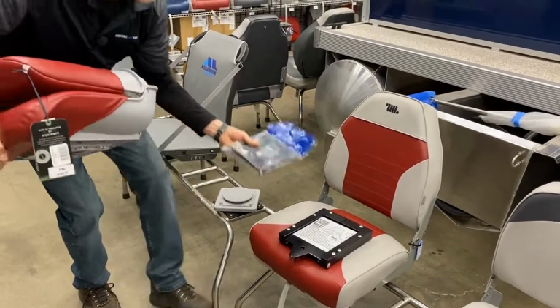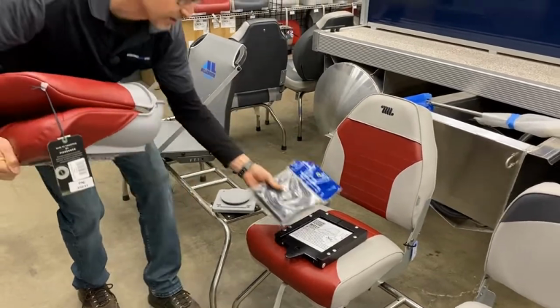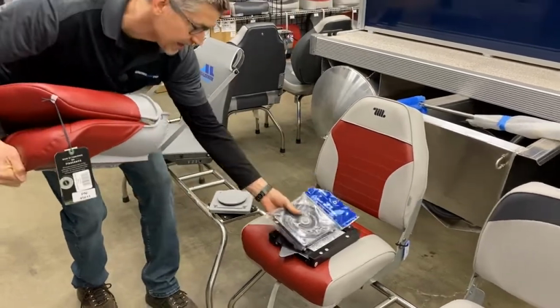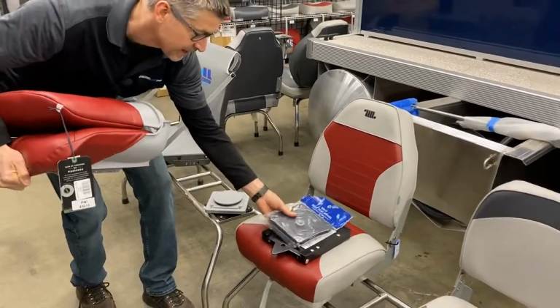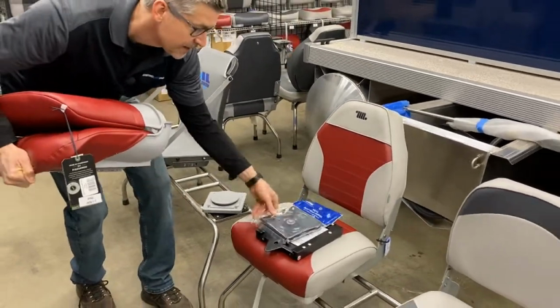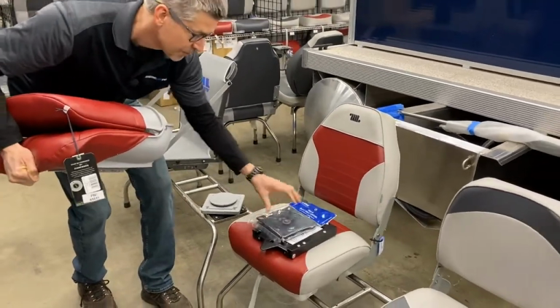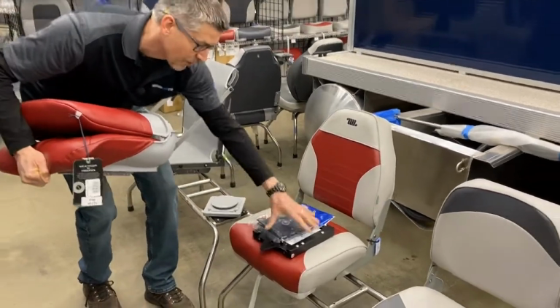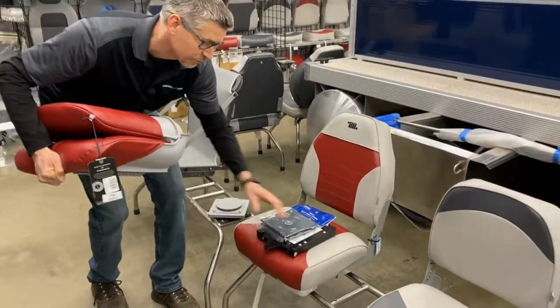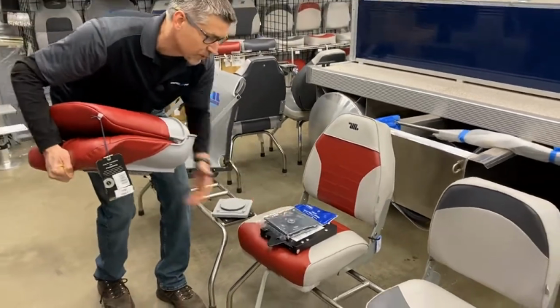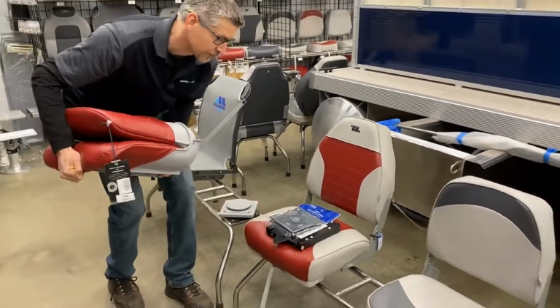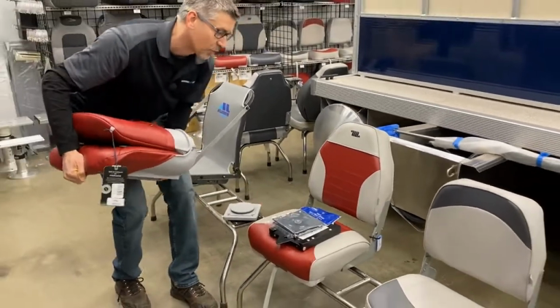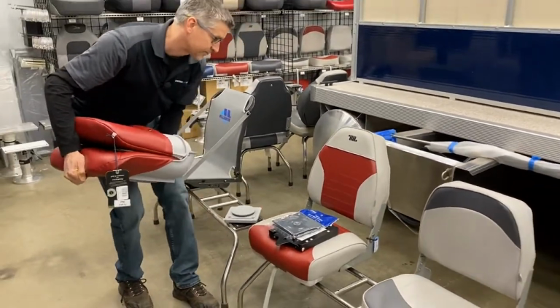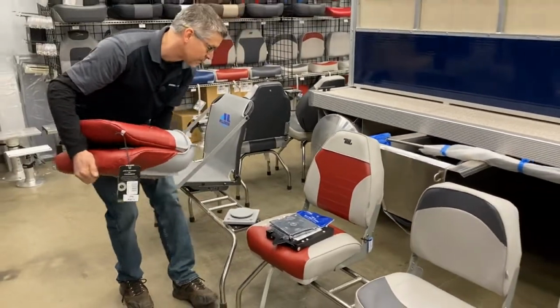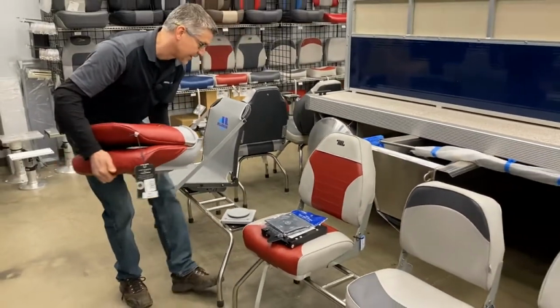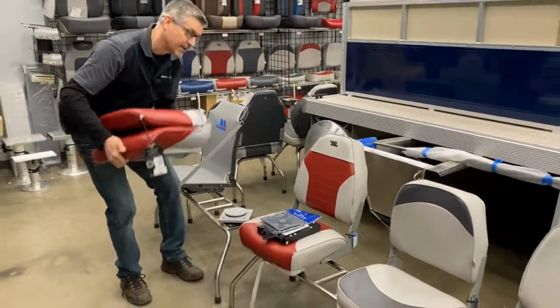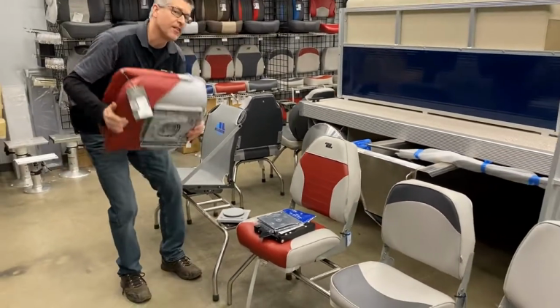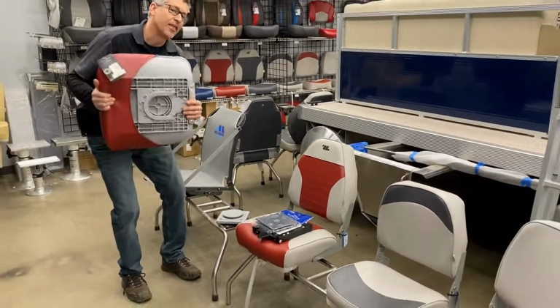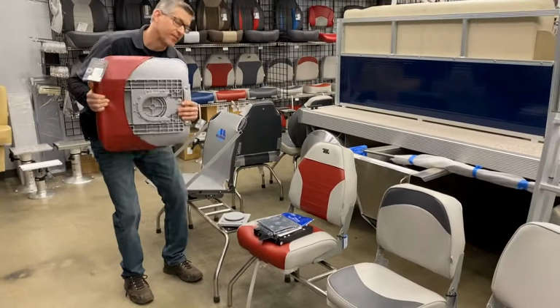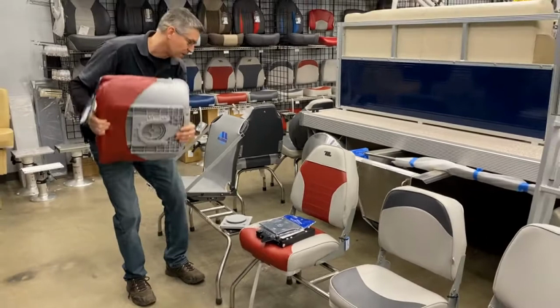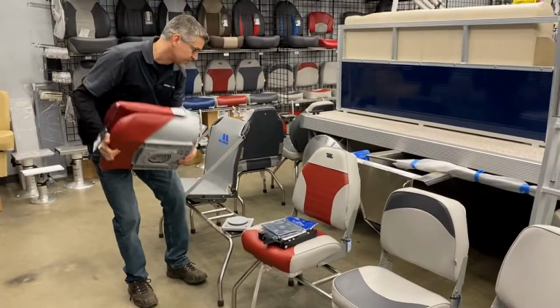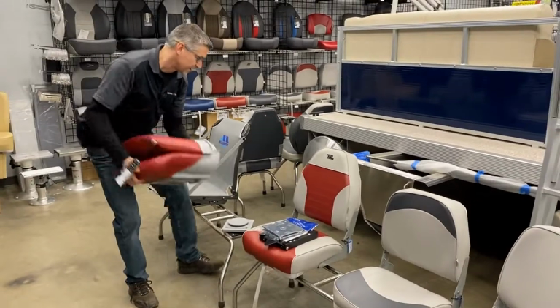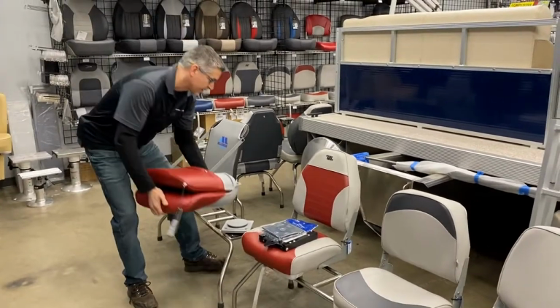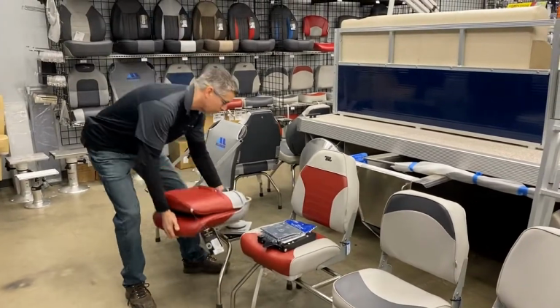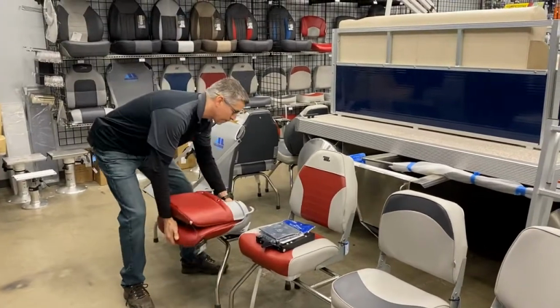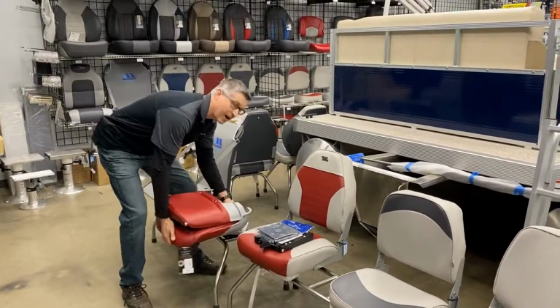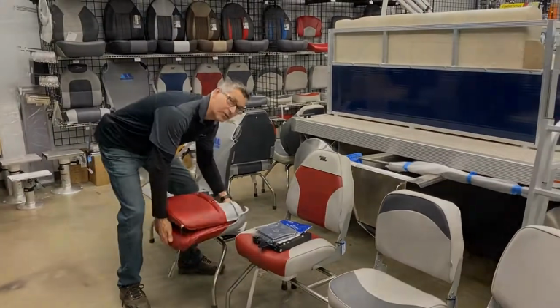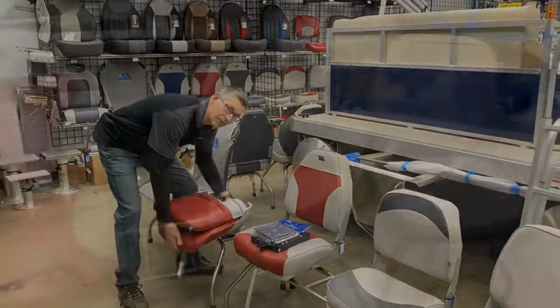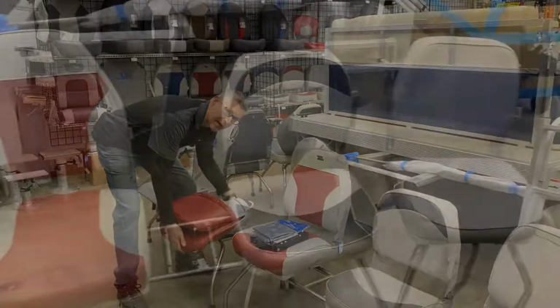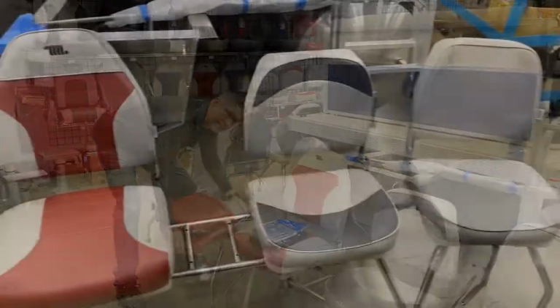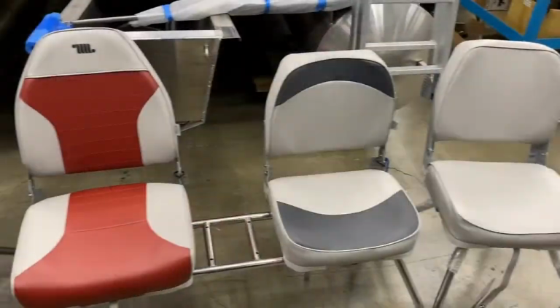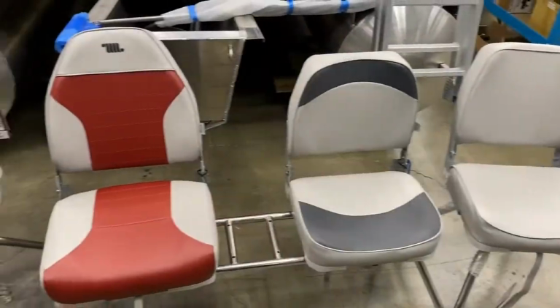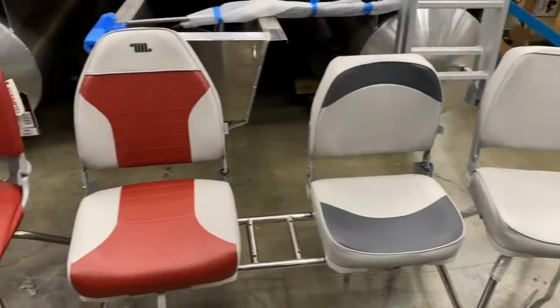Unfortunately, the Wyze ones are twice the money compared to the ones that are proprietary and made by Tempris.